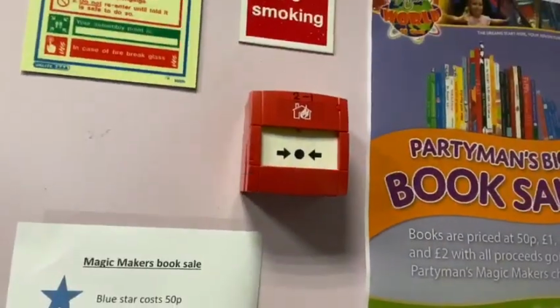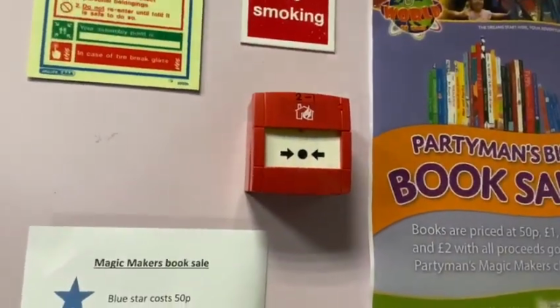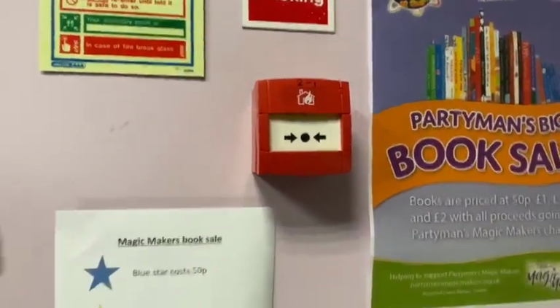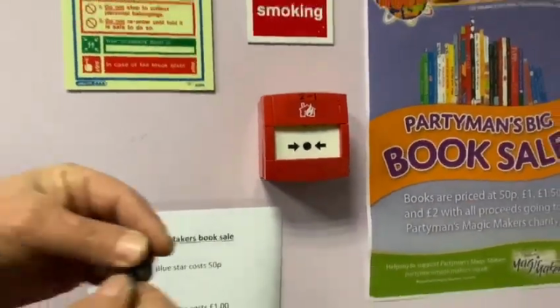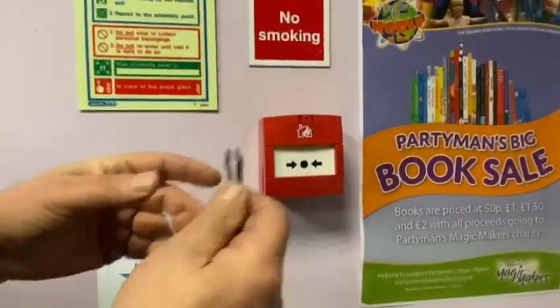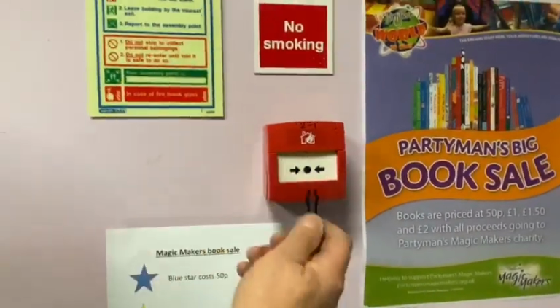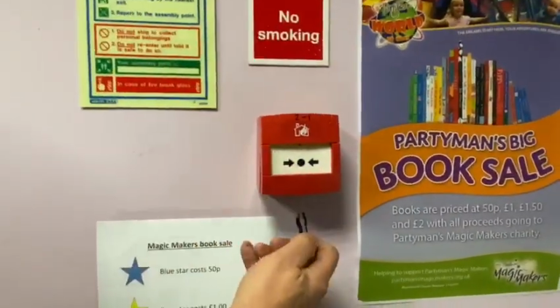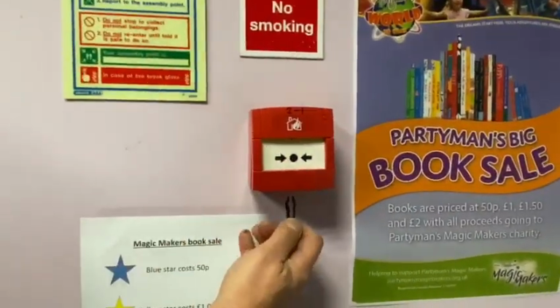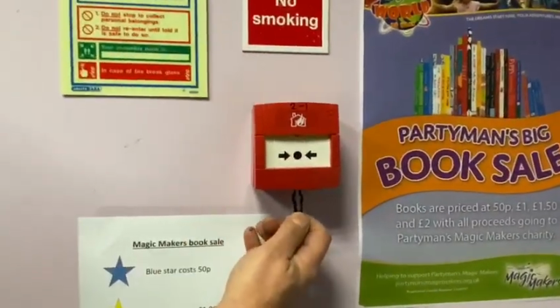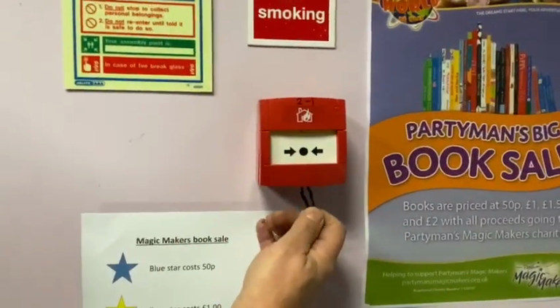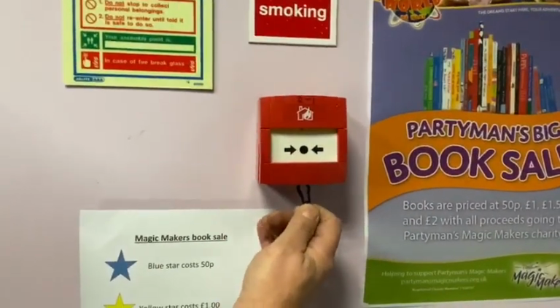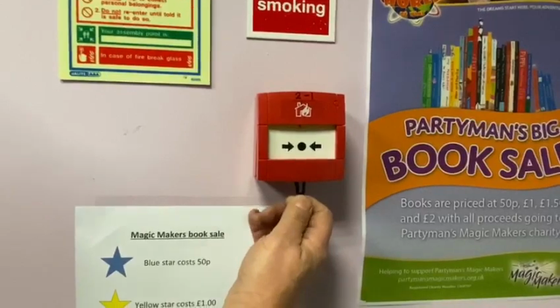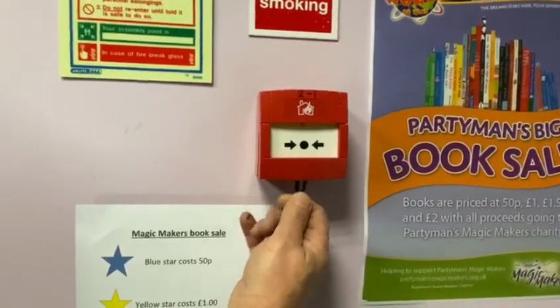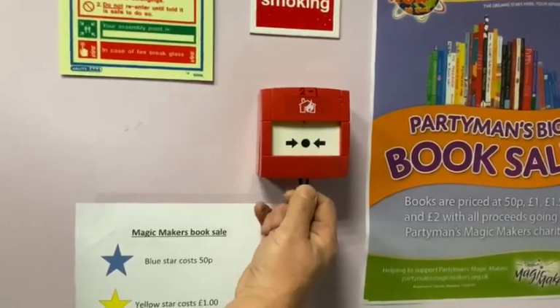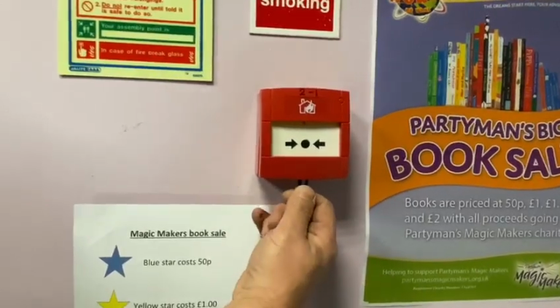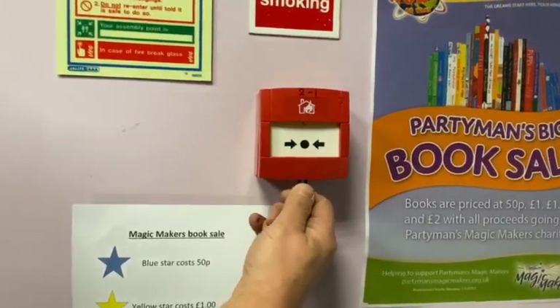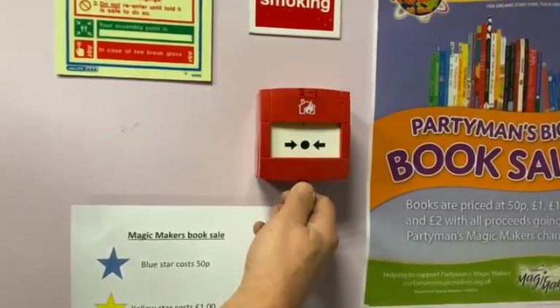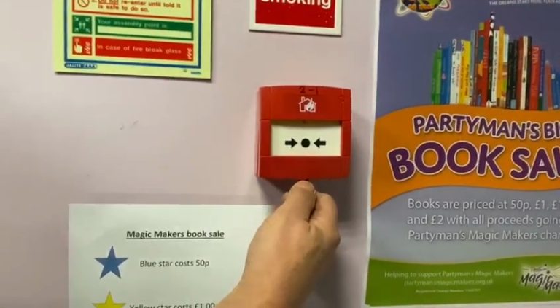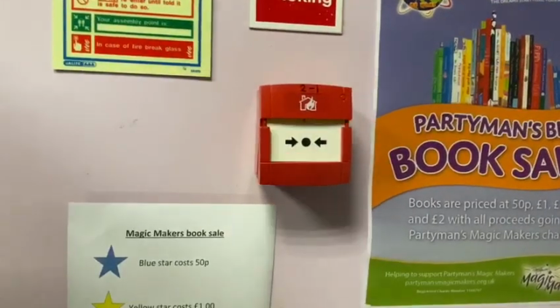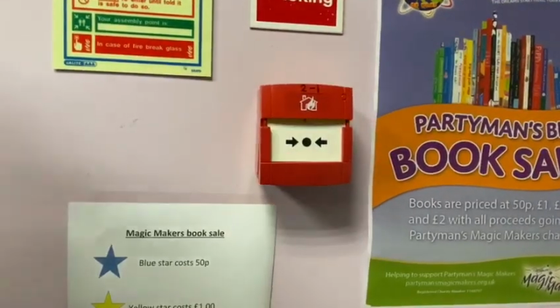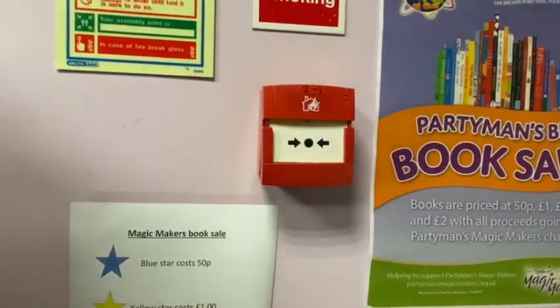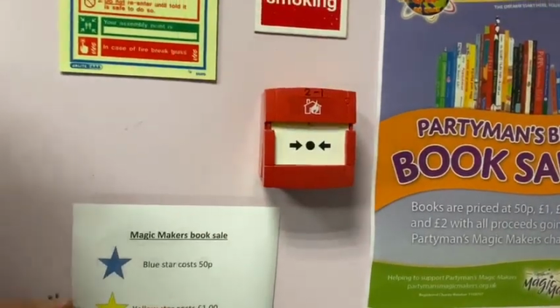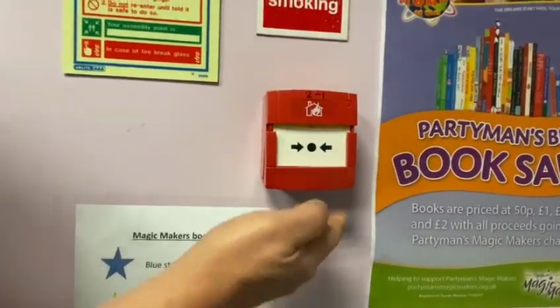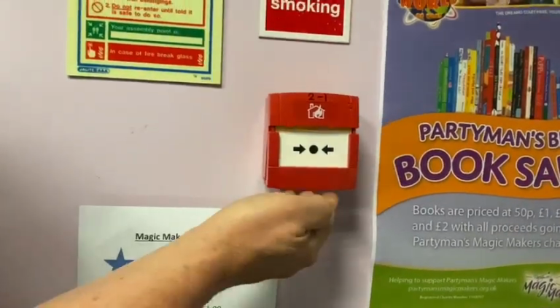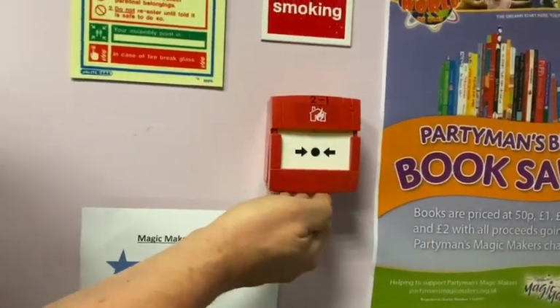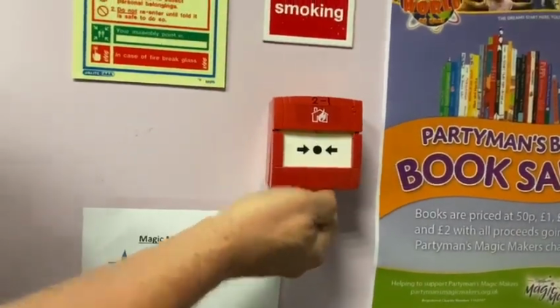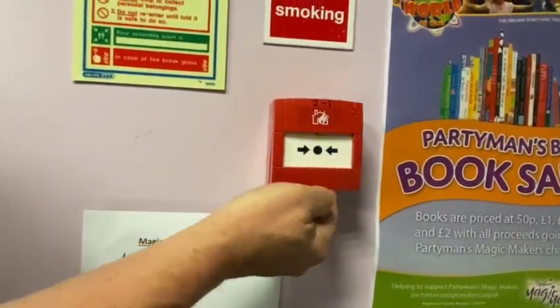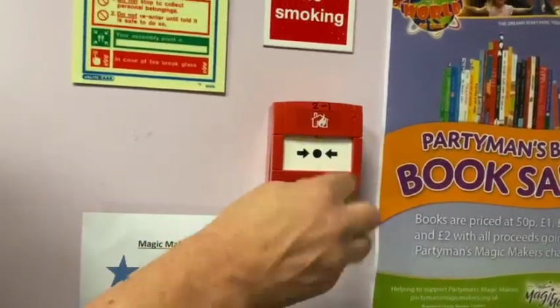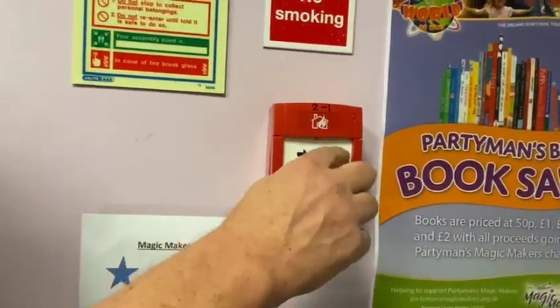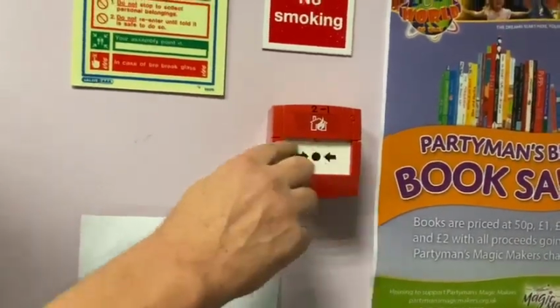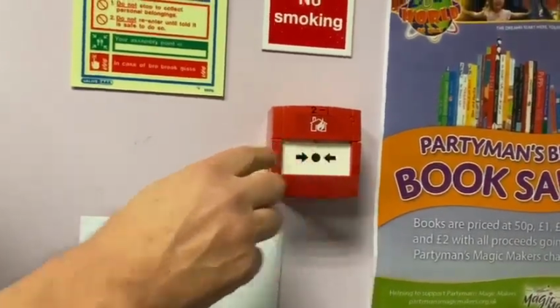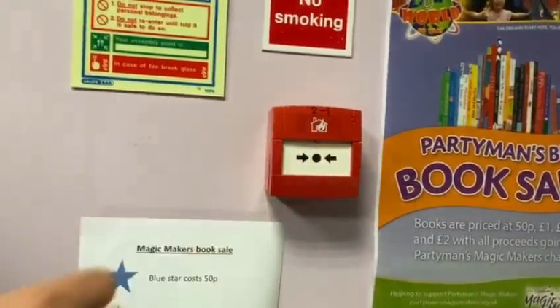So we take the key, push it in the bottom, push up, let go, comes down, push up, and the yellow line's gone.